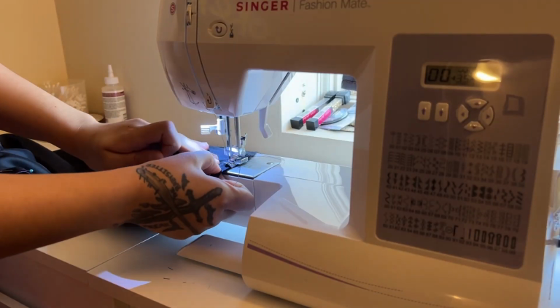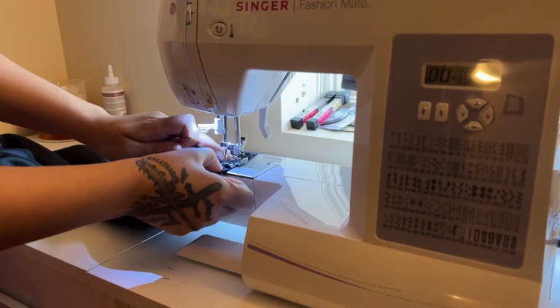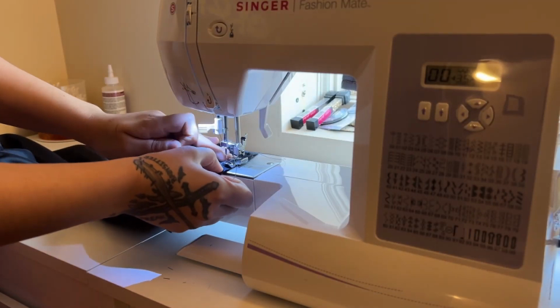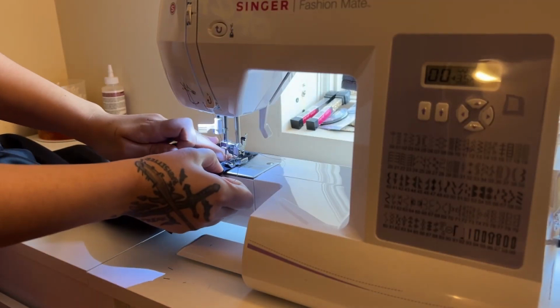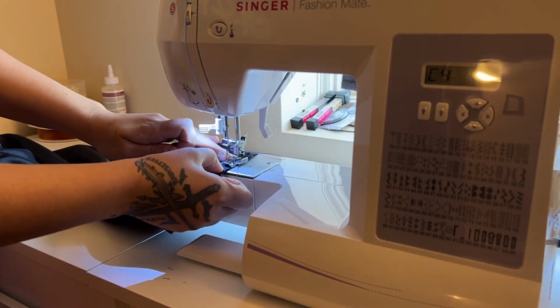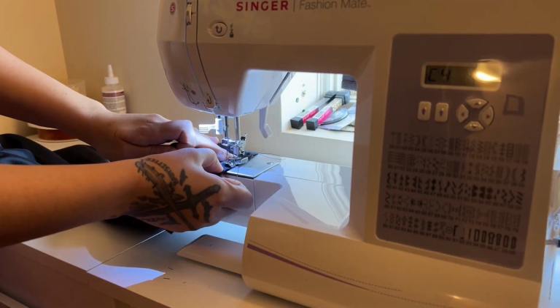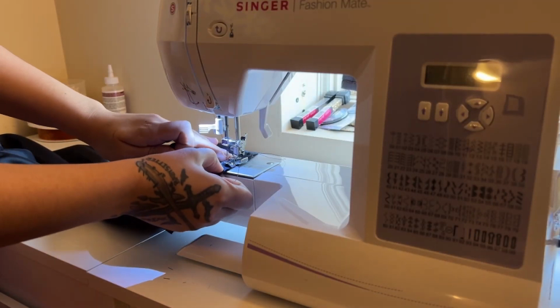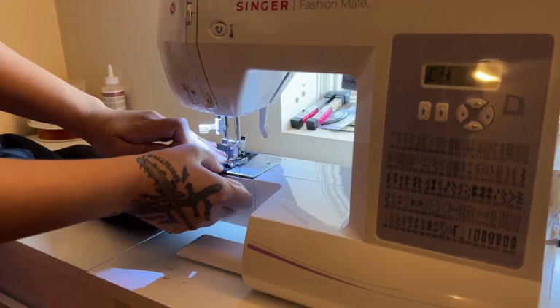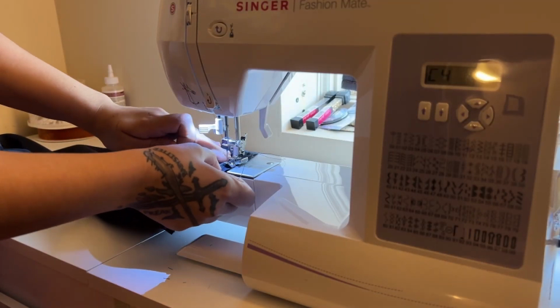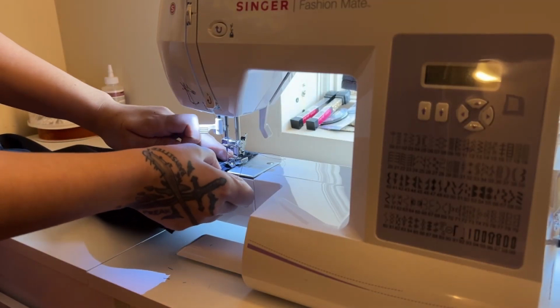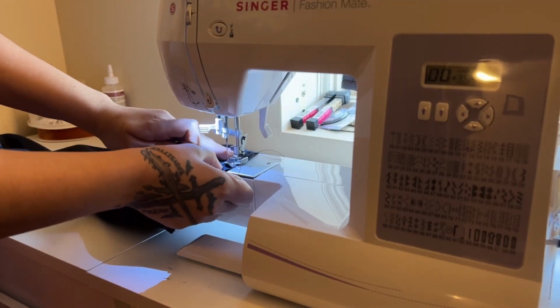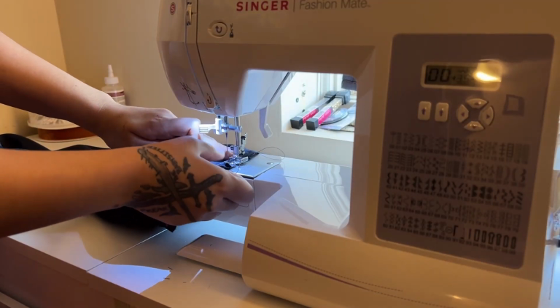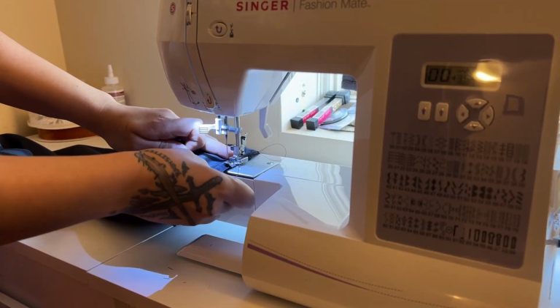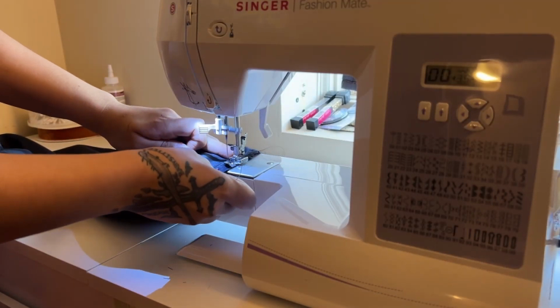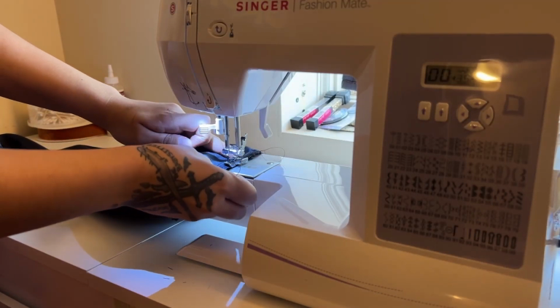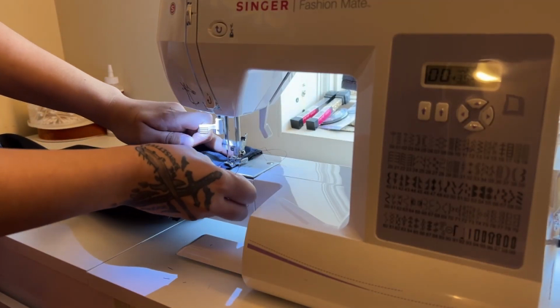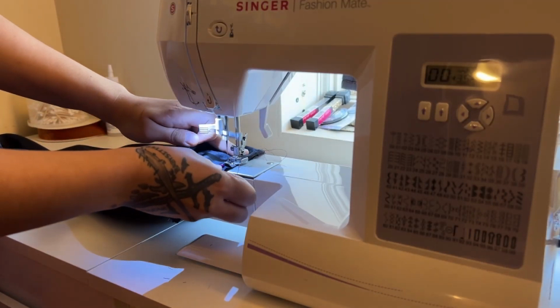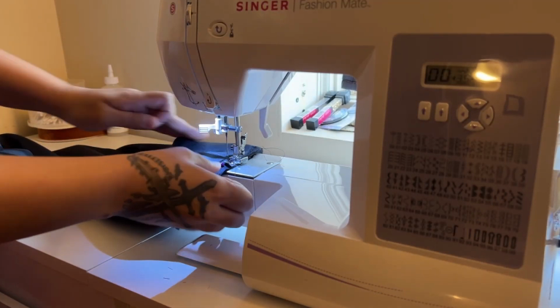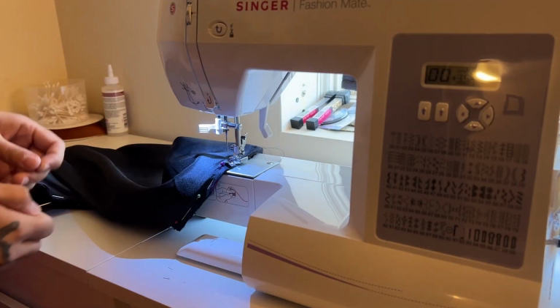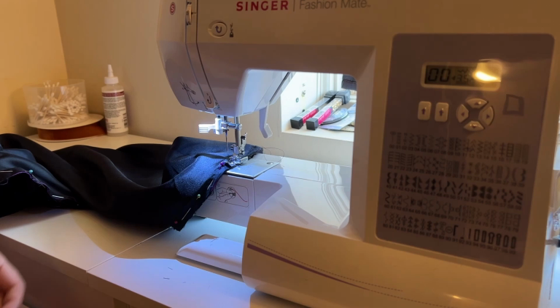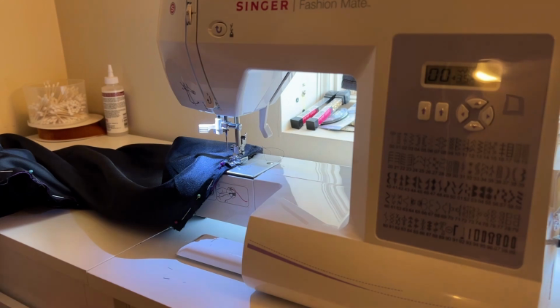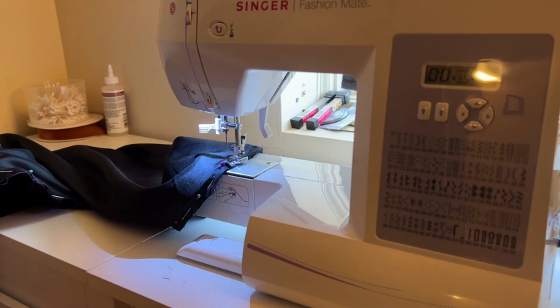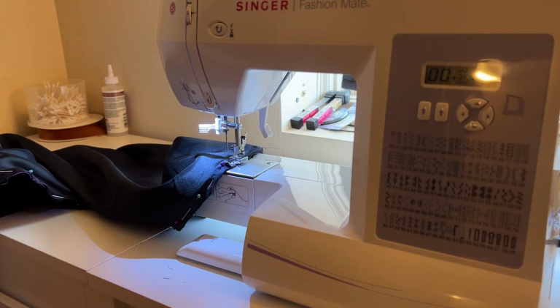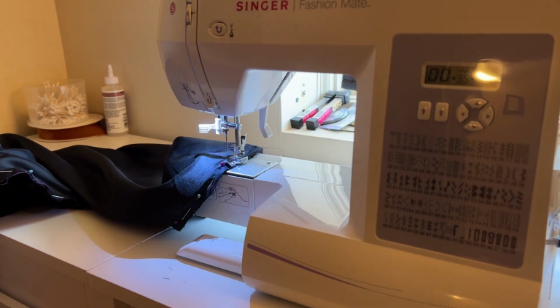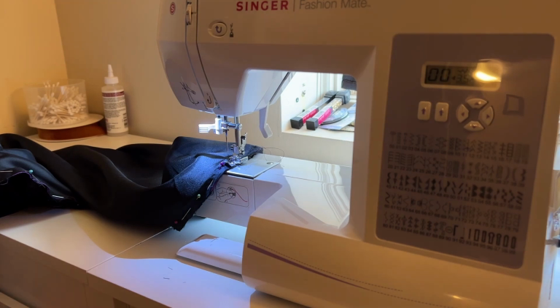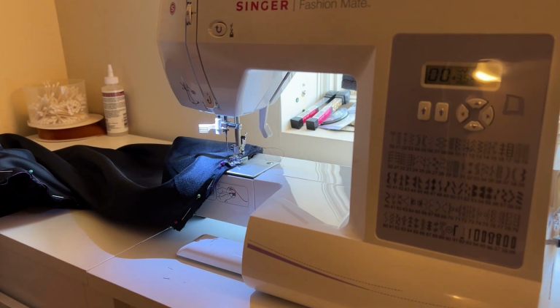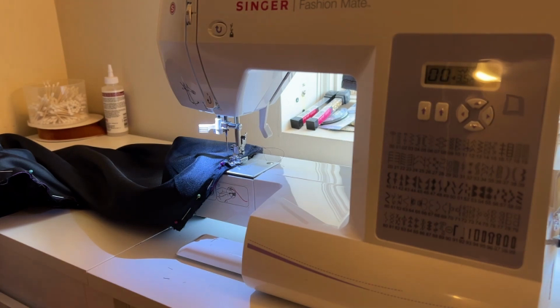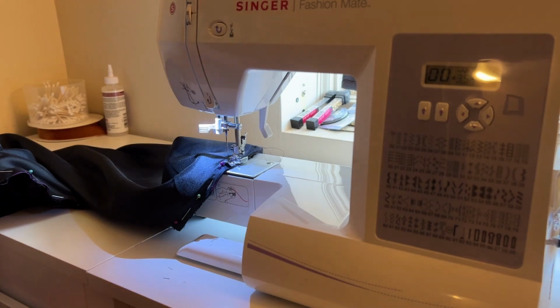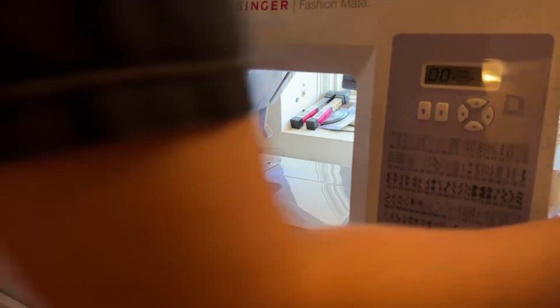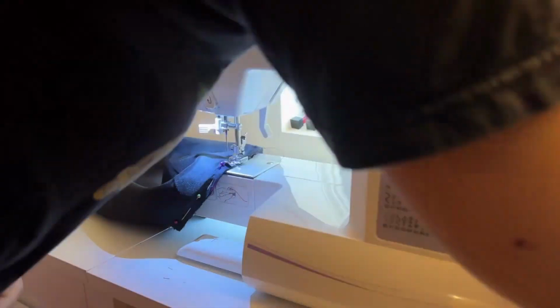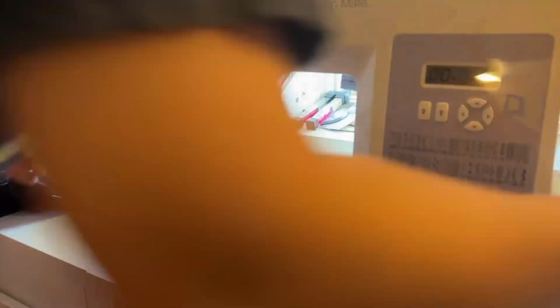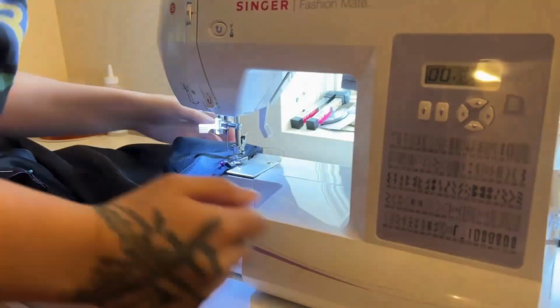When I sew with piping, I like to use my zipper presser foot, just because it makes it easier to get snug against the actual piping.